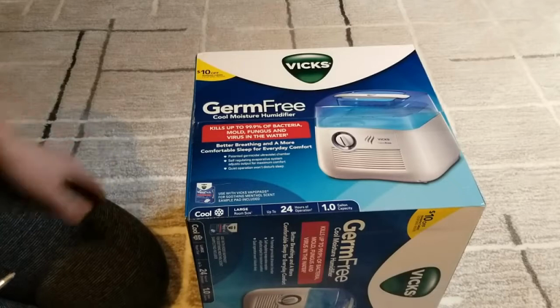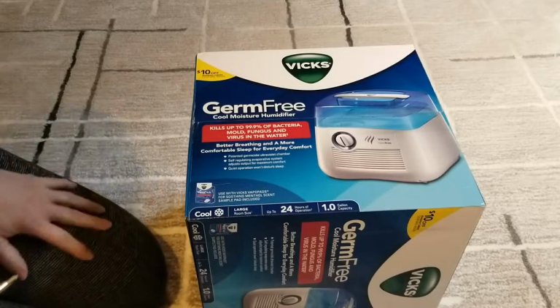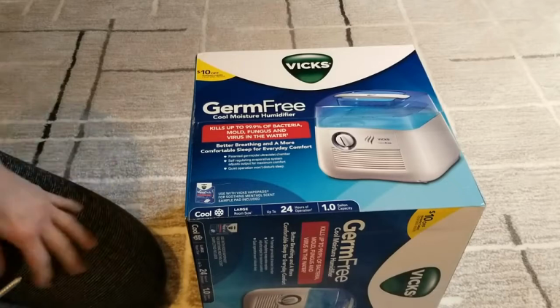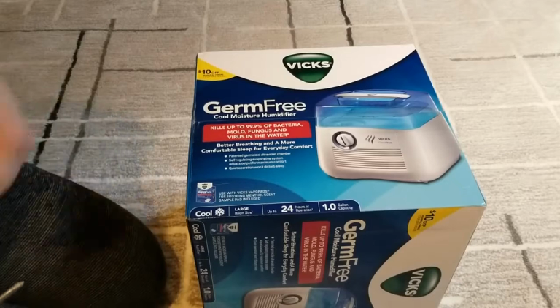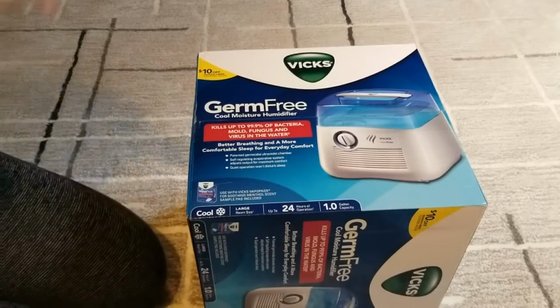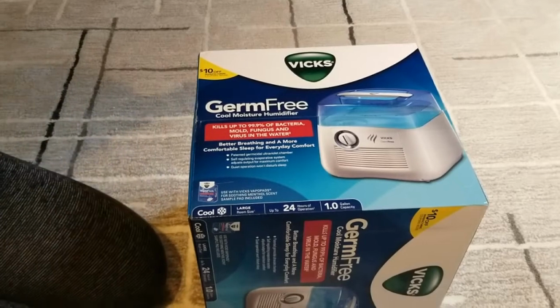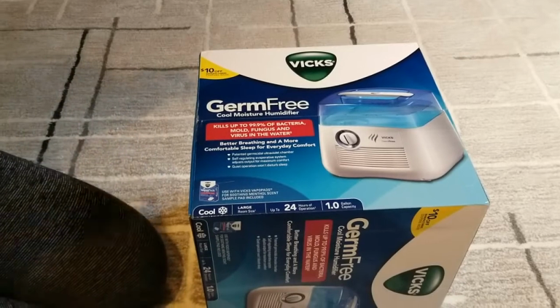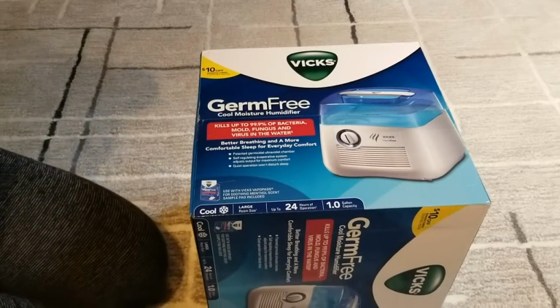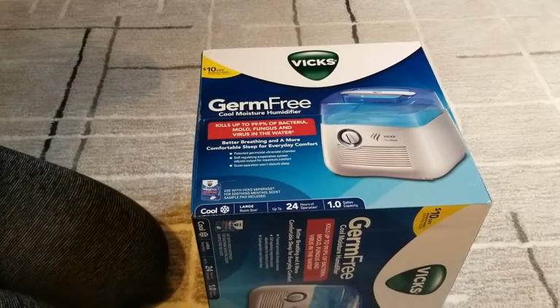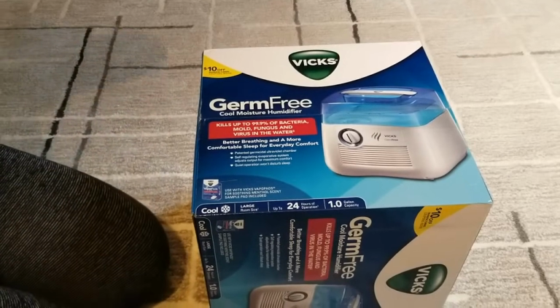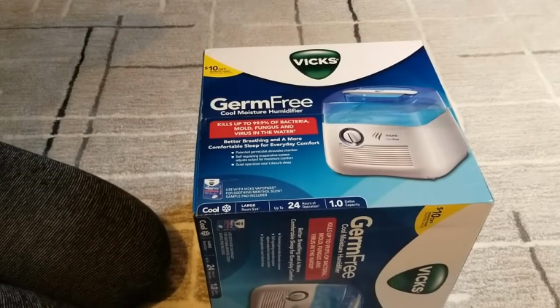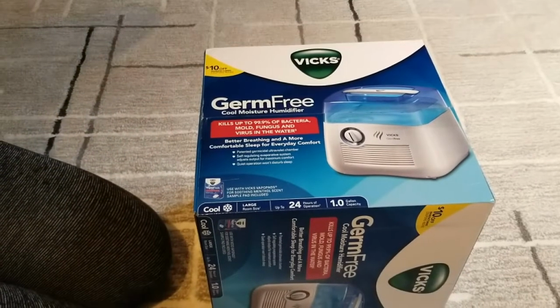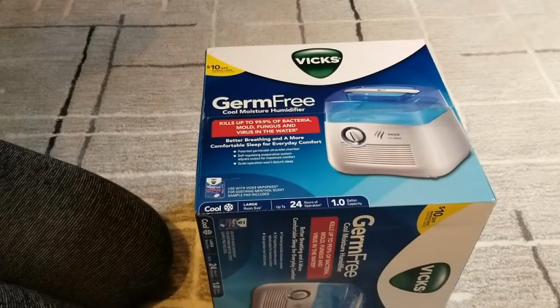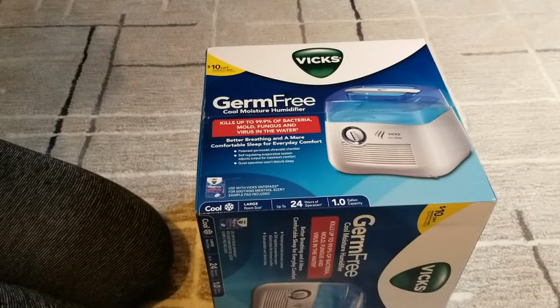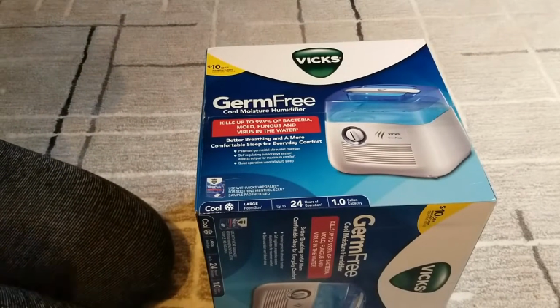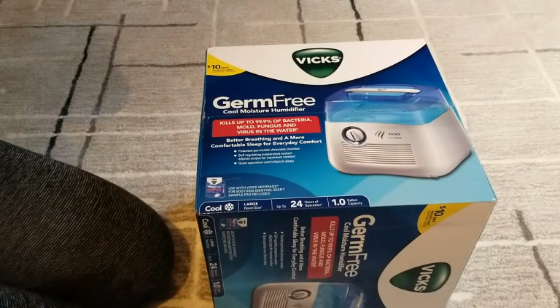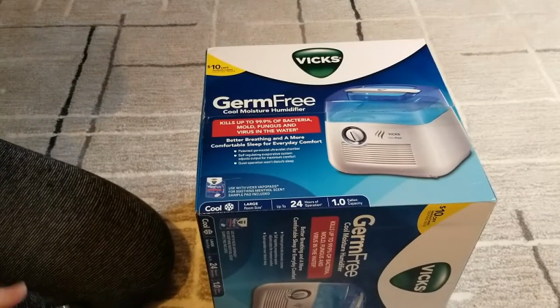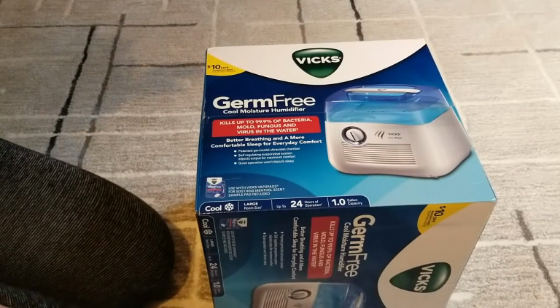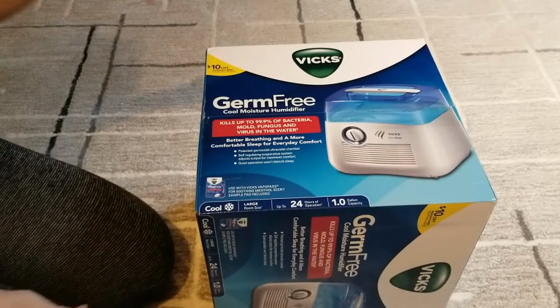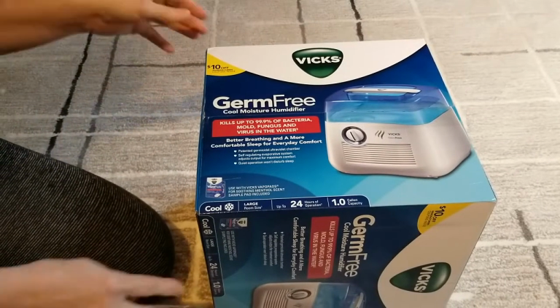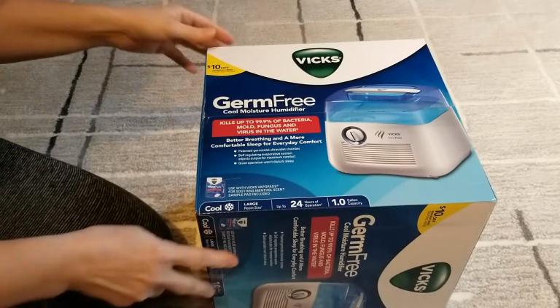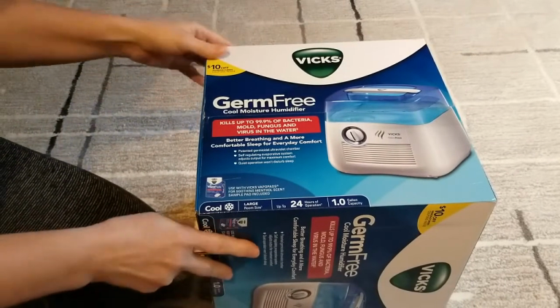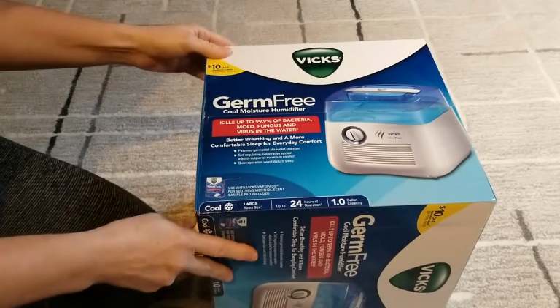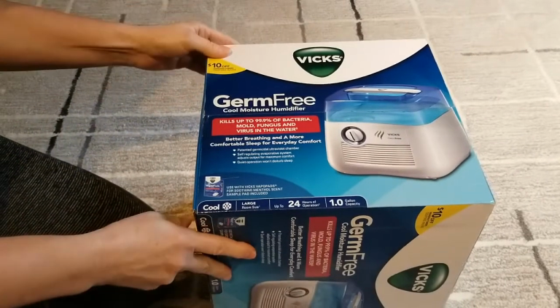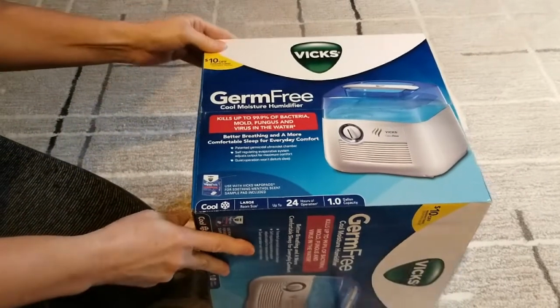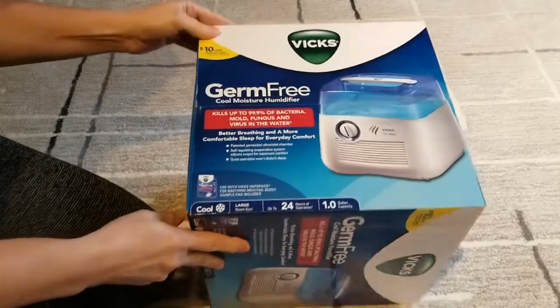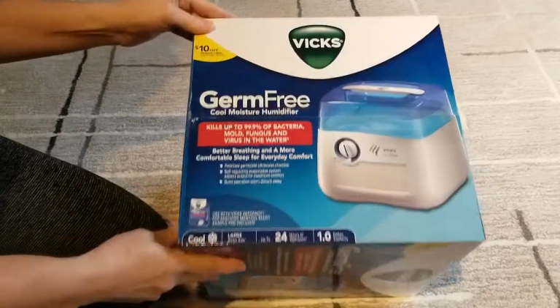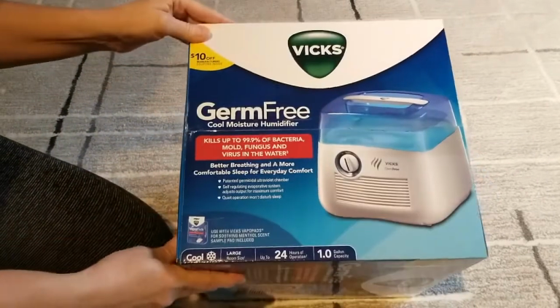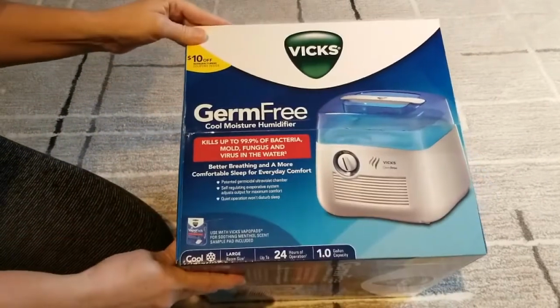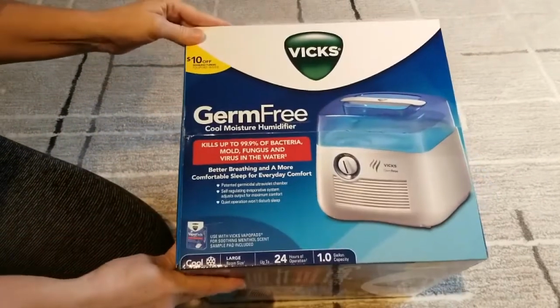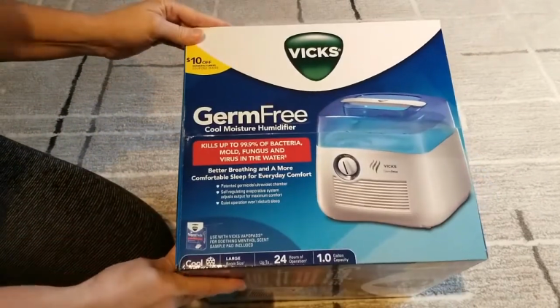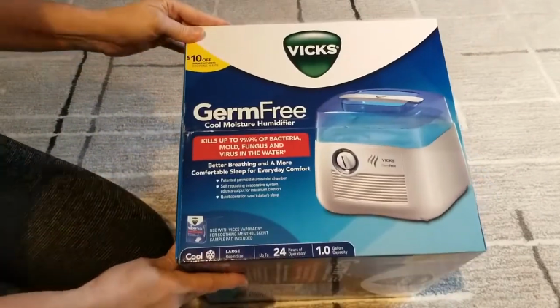Welcome to my channel. Today I have the Vicks Germ-Free Cool Moisture Humidifier.